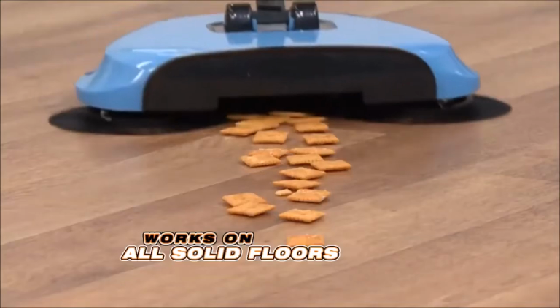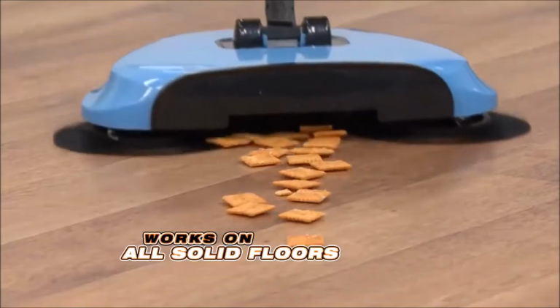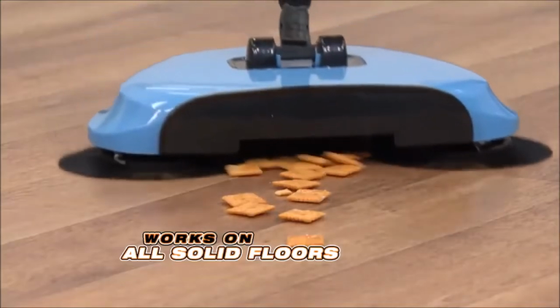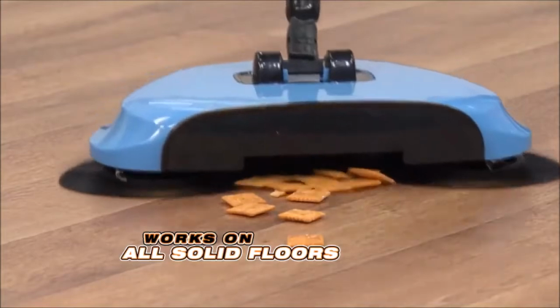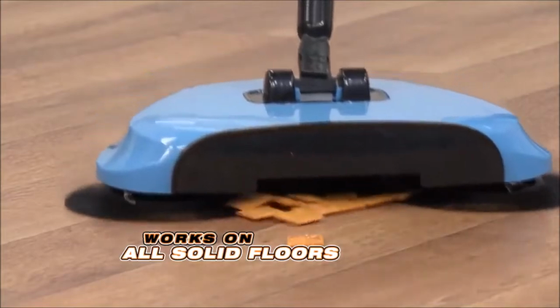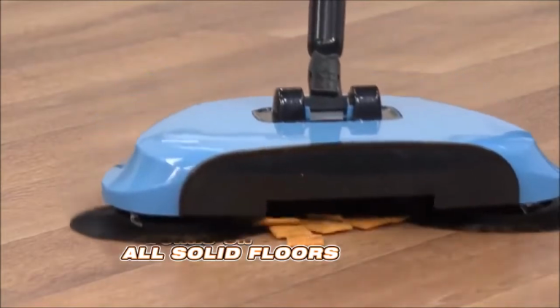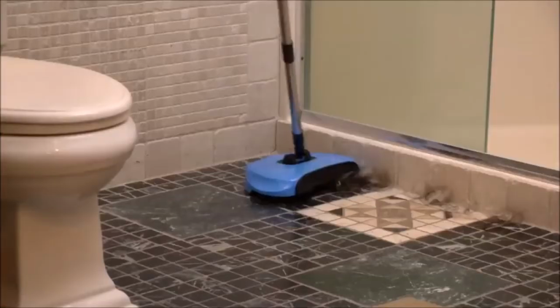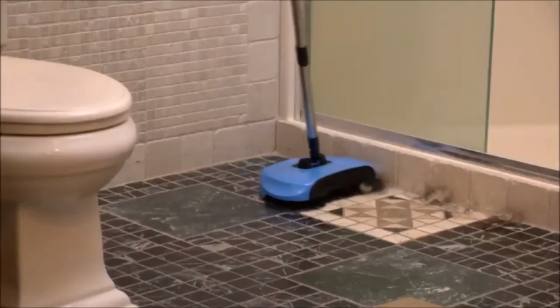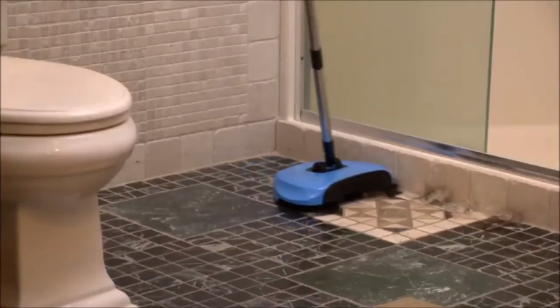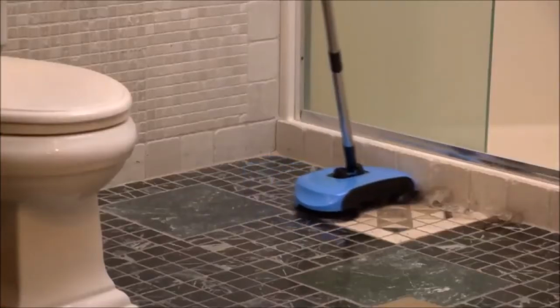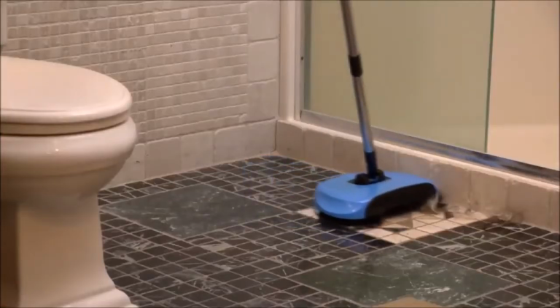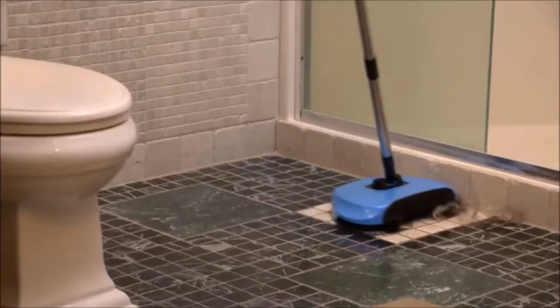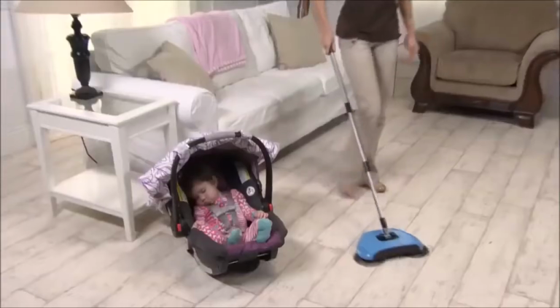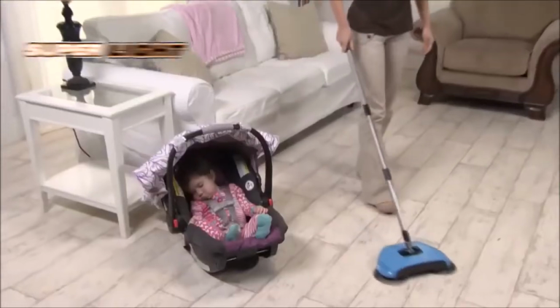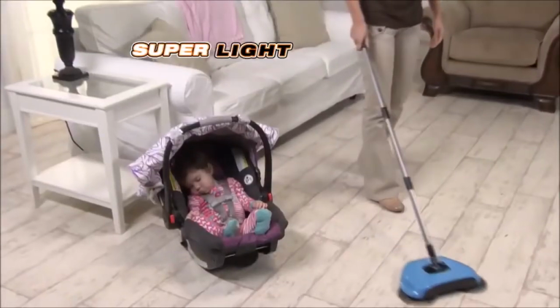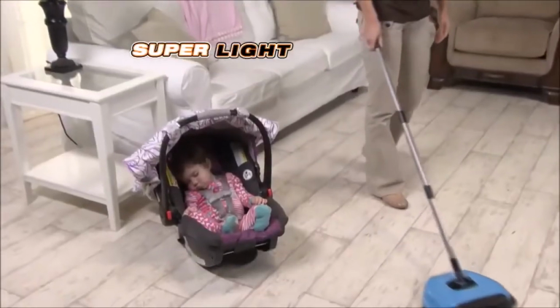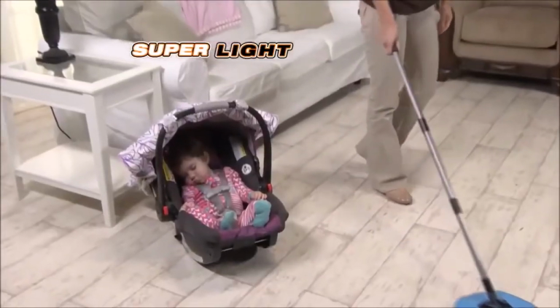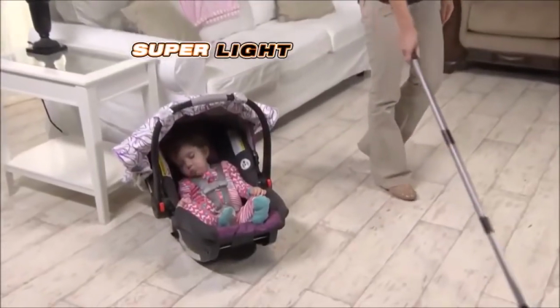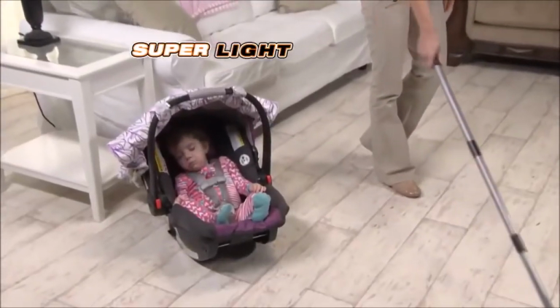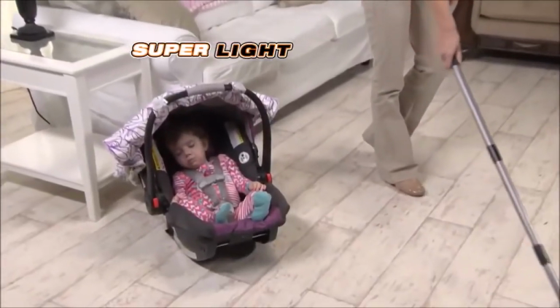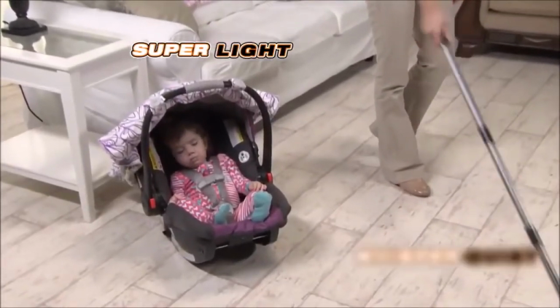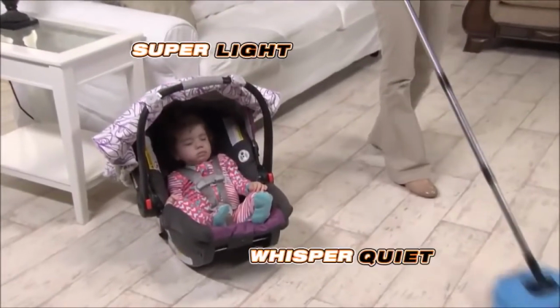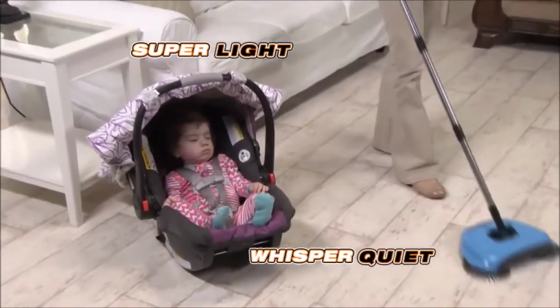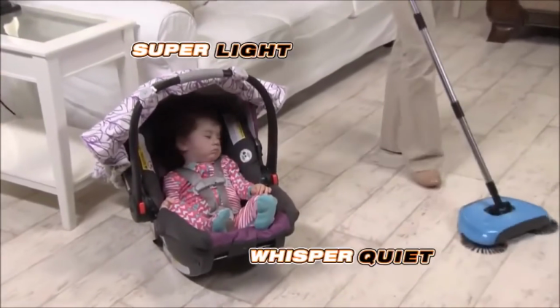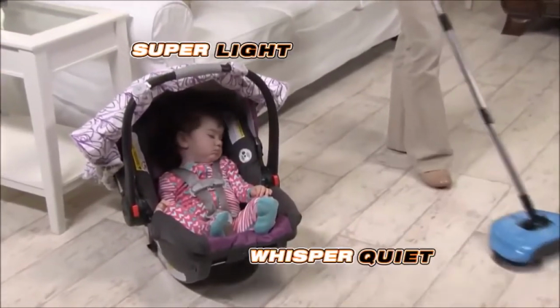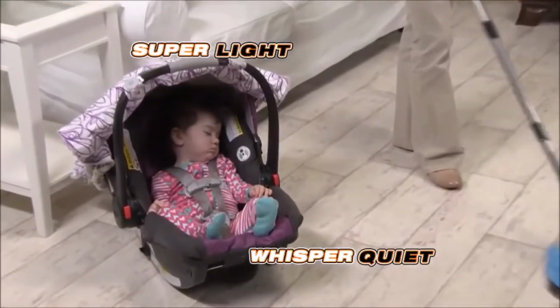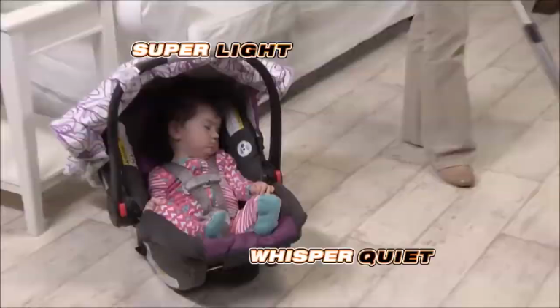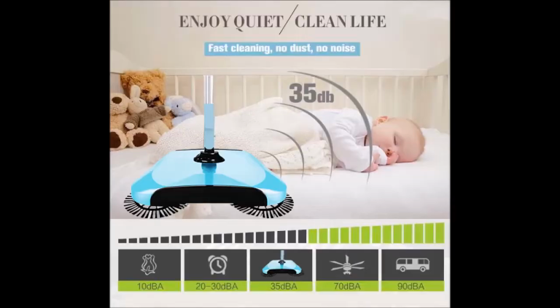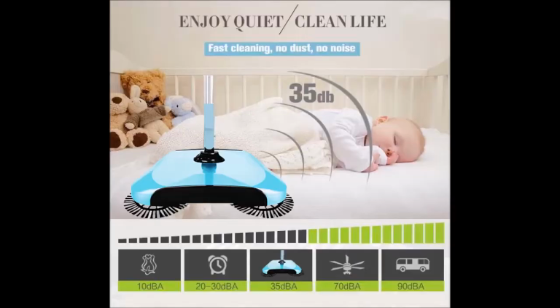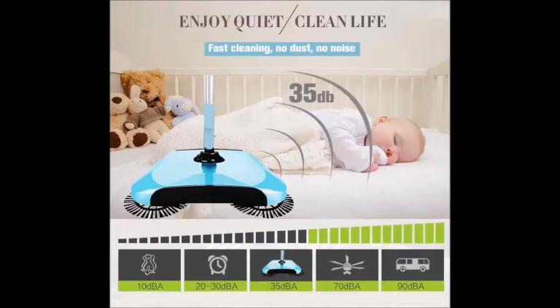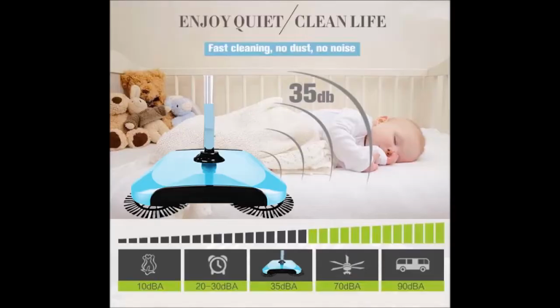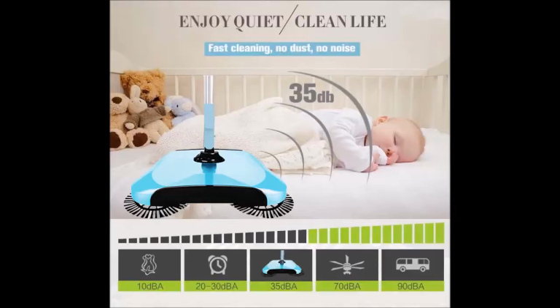Your TurboTiger sweeper works on all solid floors. It's easier than pushing a vacuum. So quiet, you won't wake a baby.